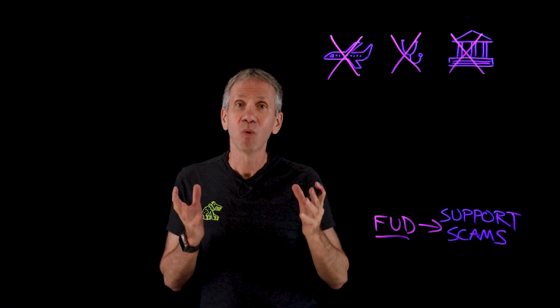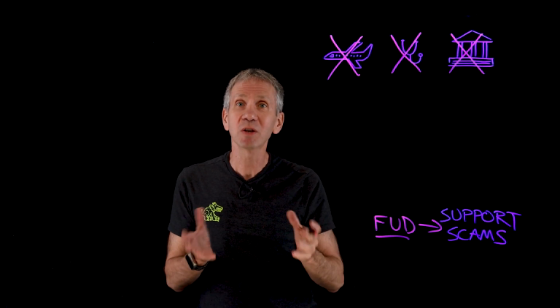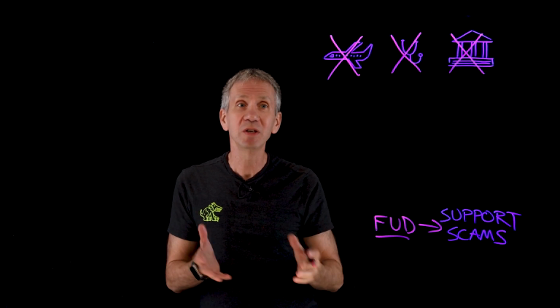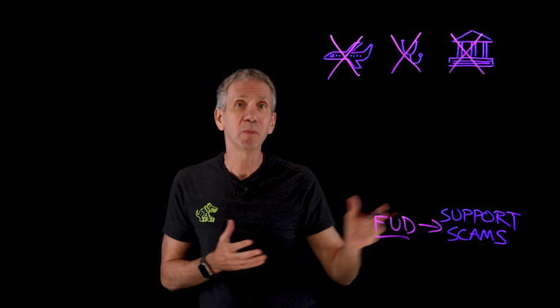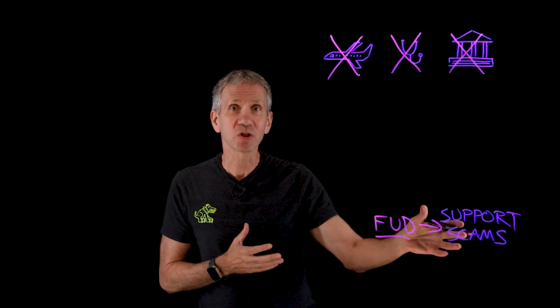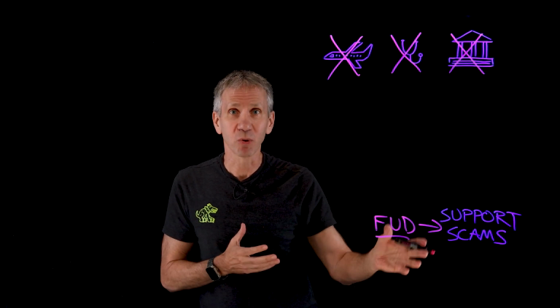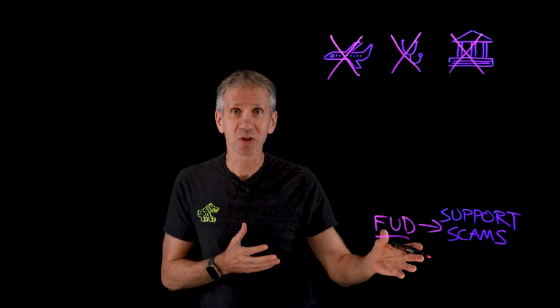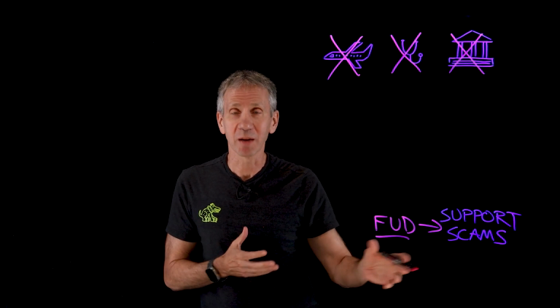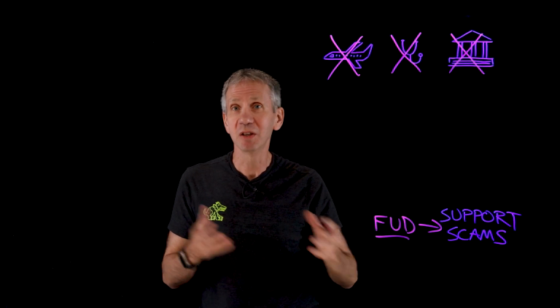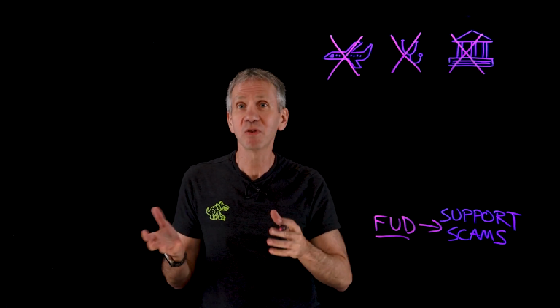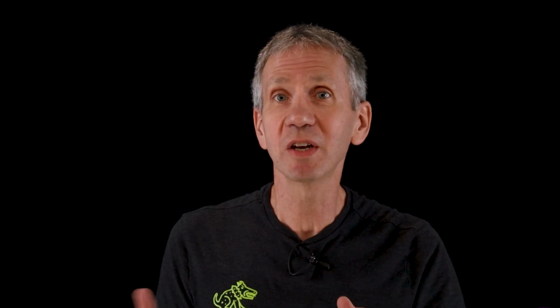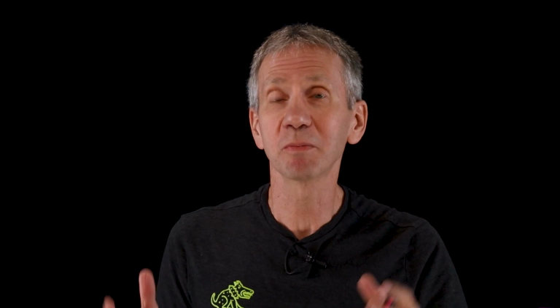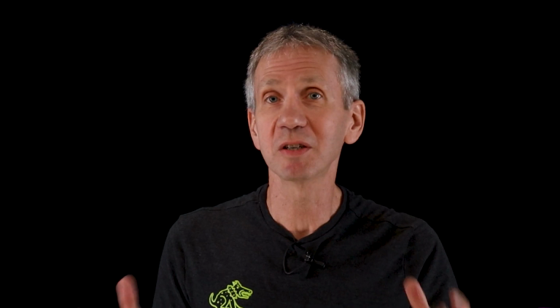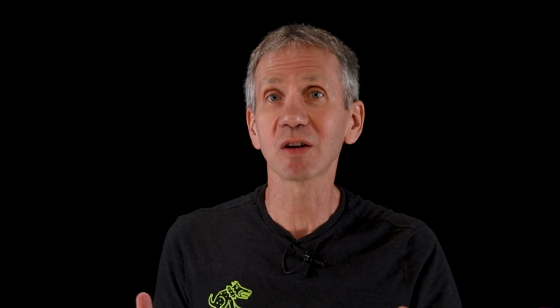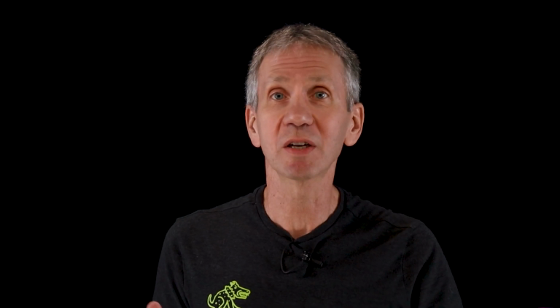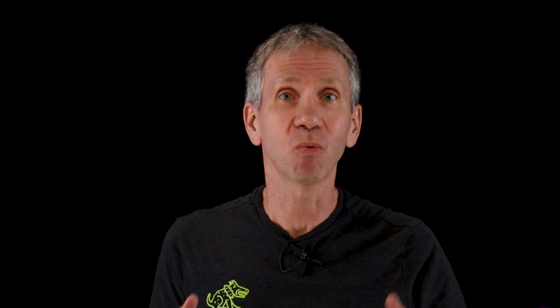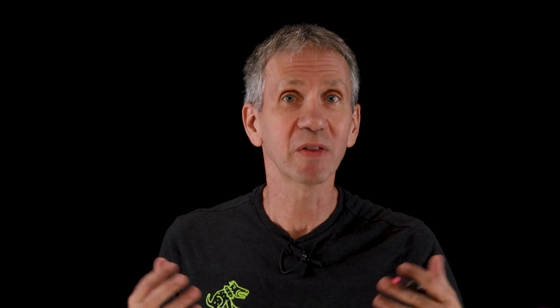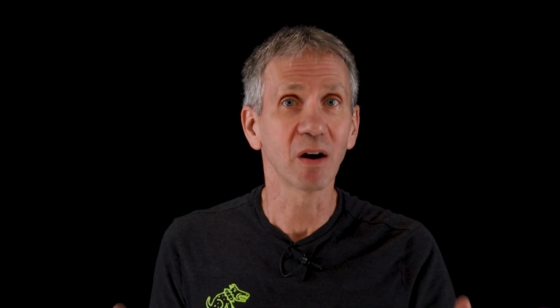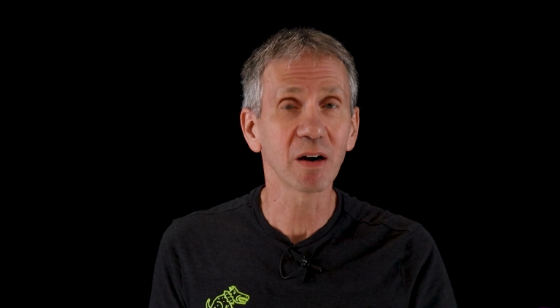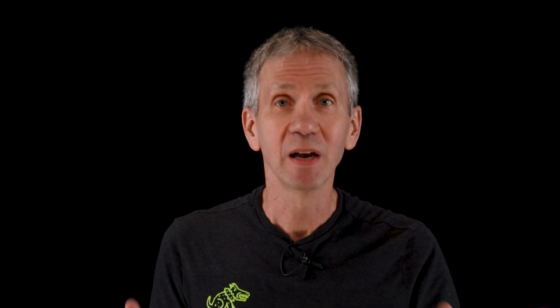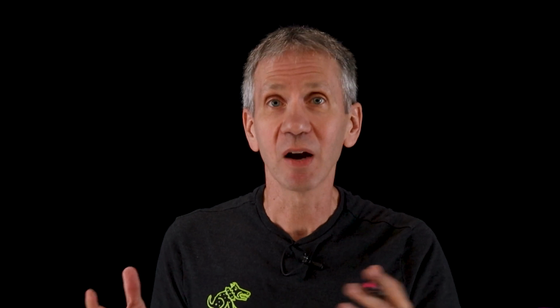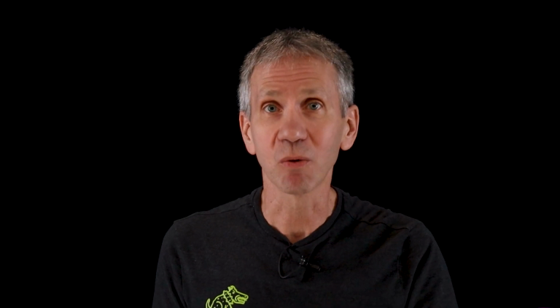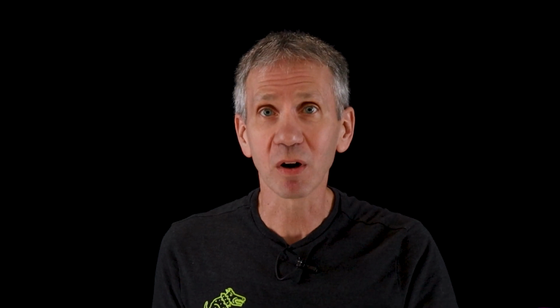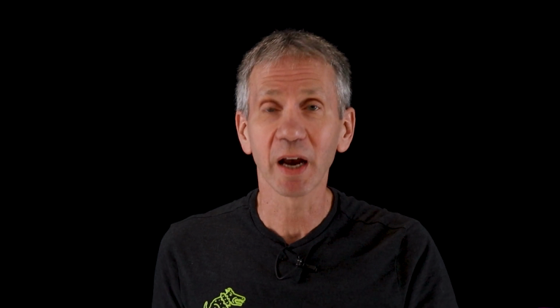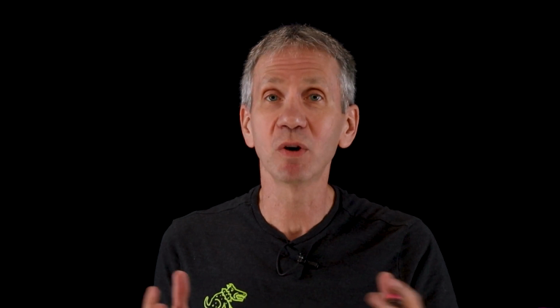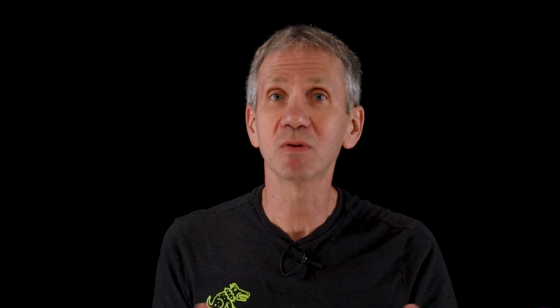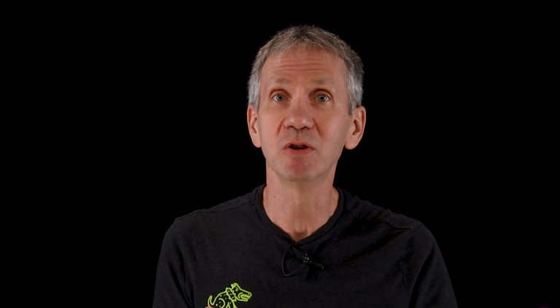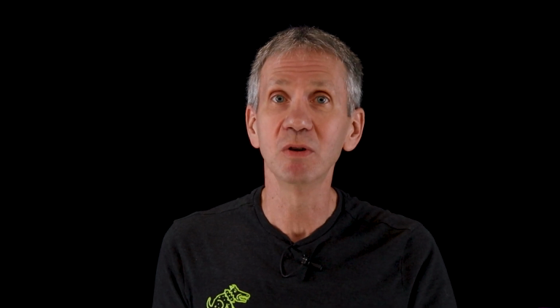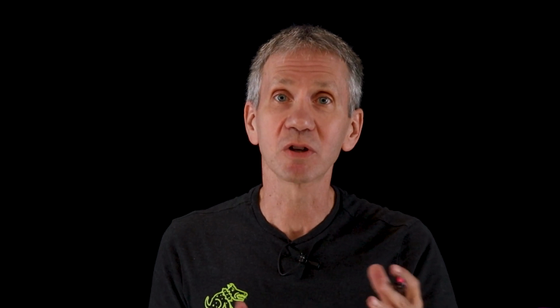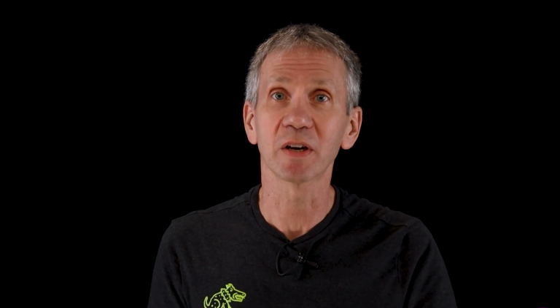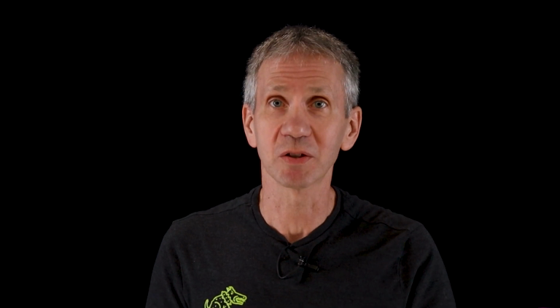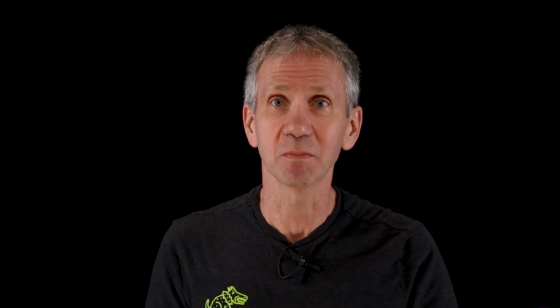What can we do about support scams? In this video, I'm going to take a look at what they are, how they work, and what you can do to guard against them.